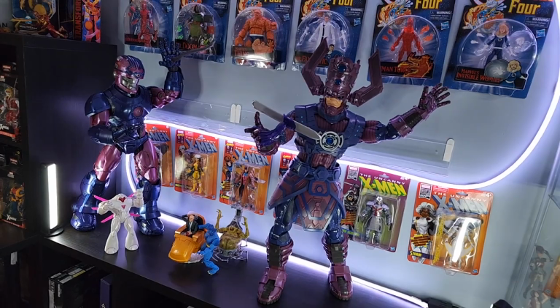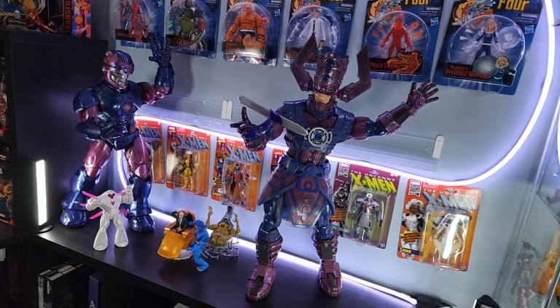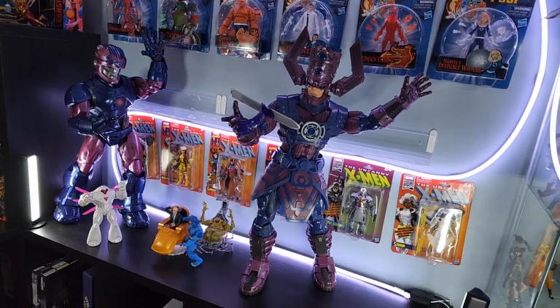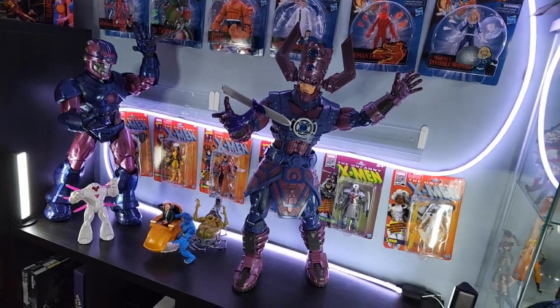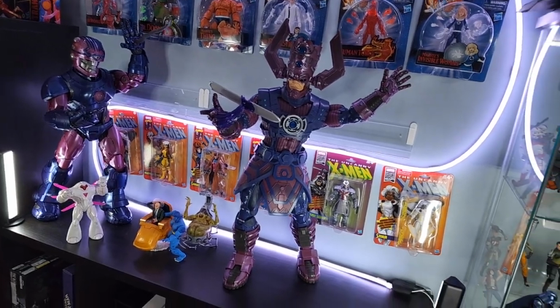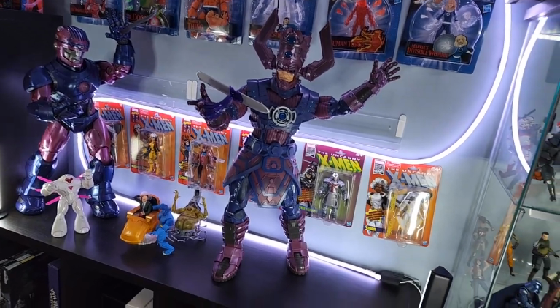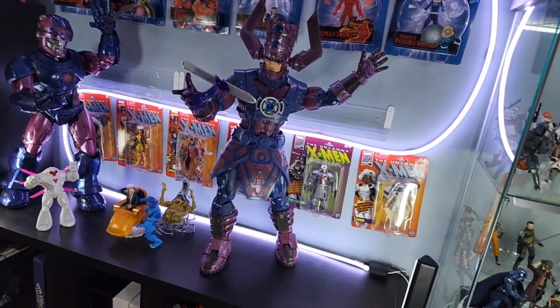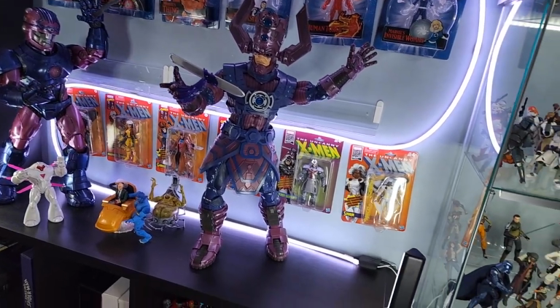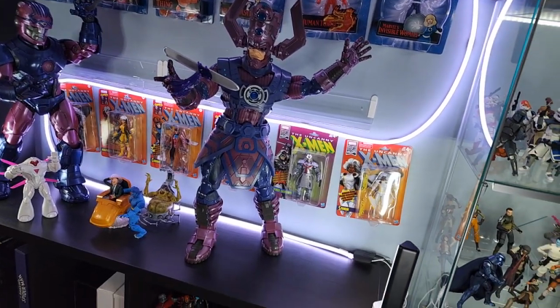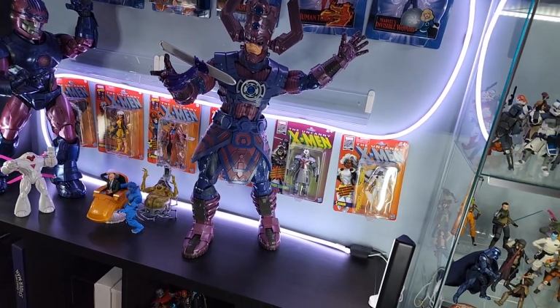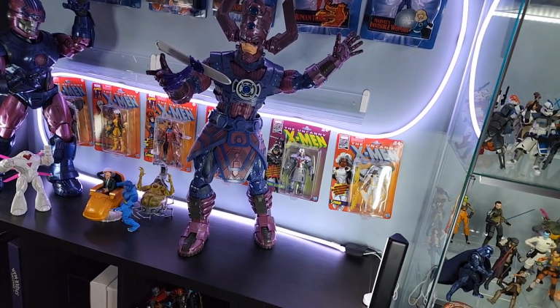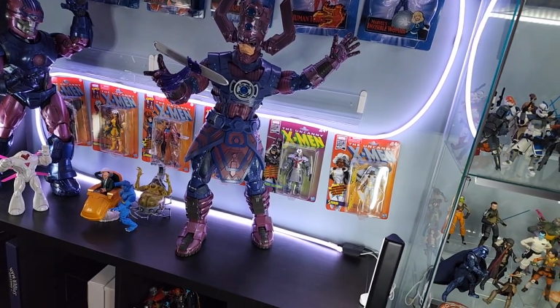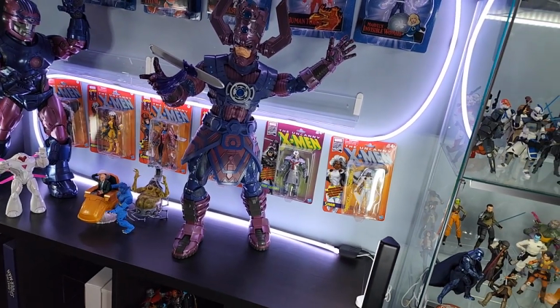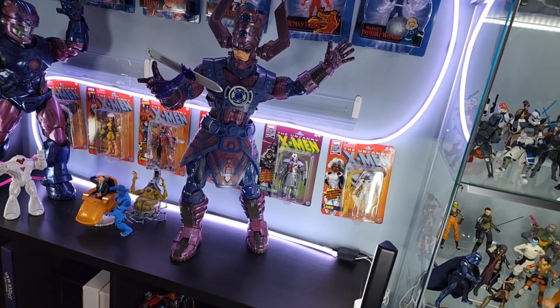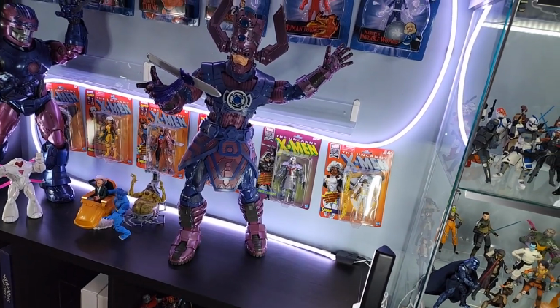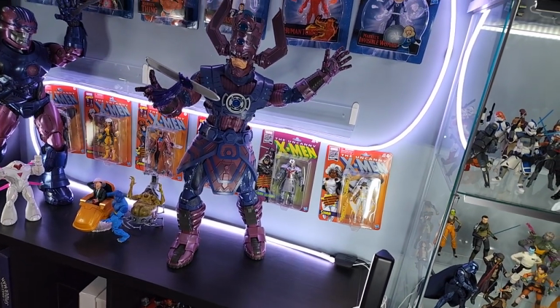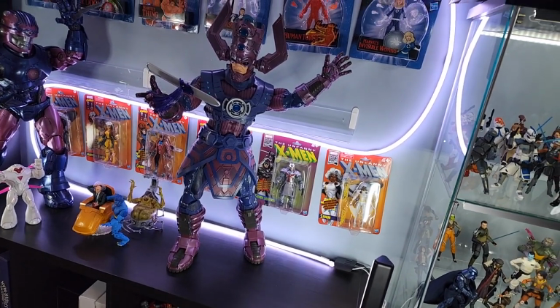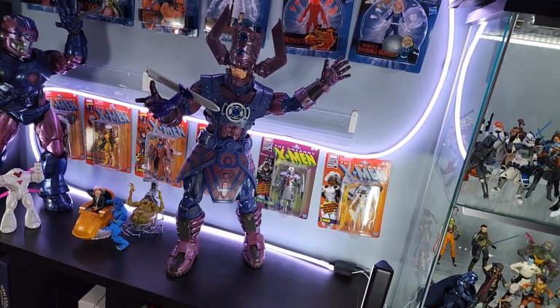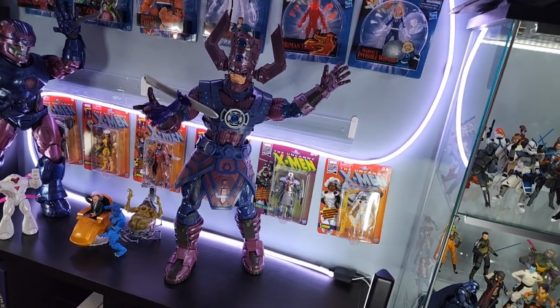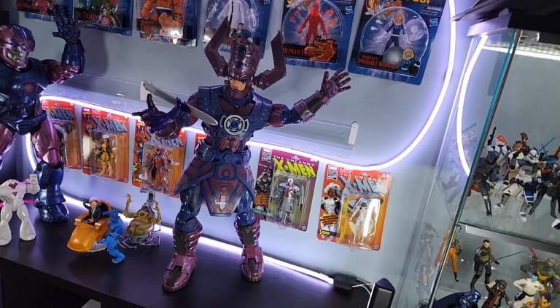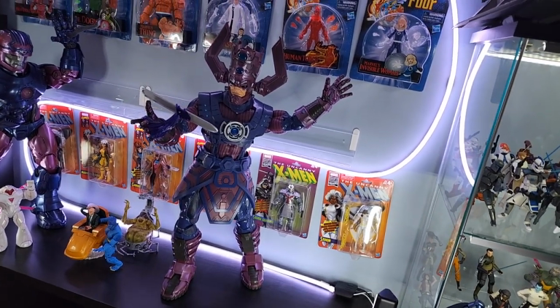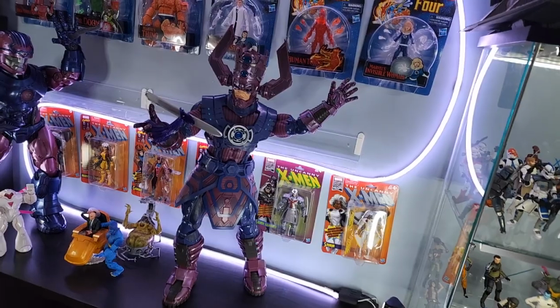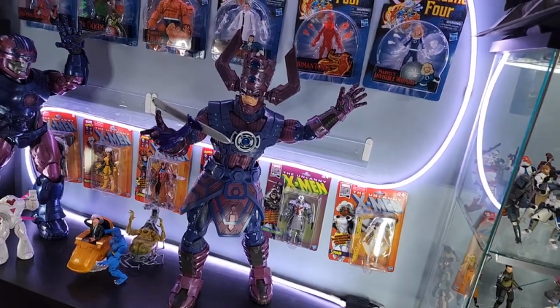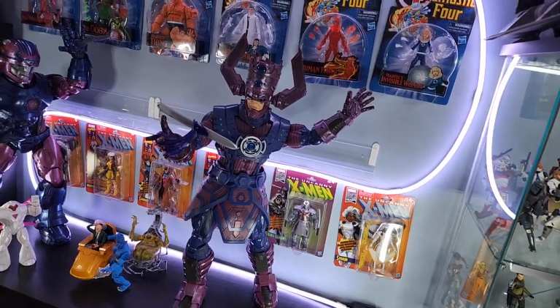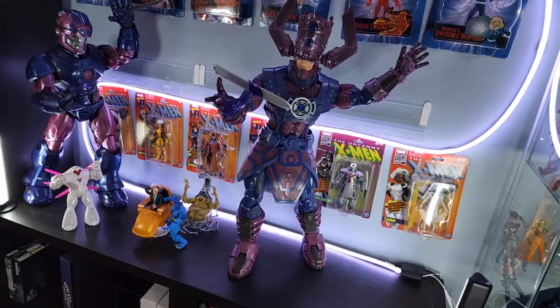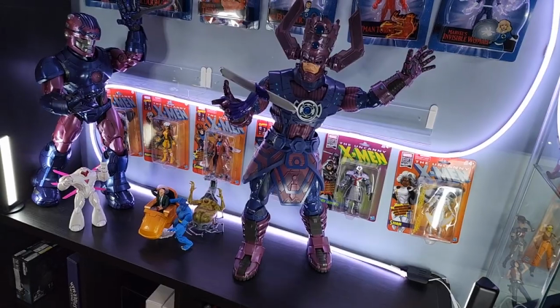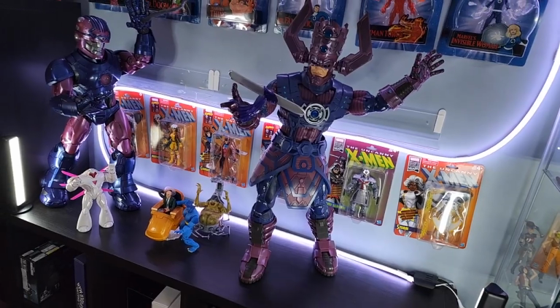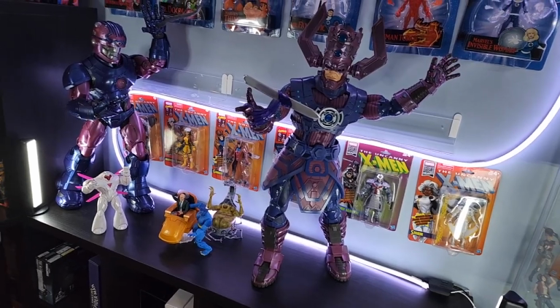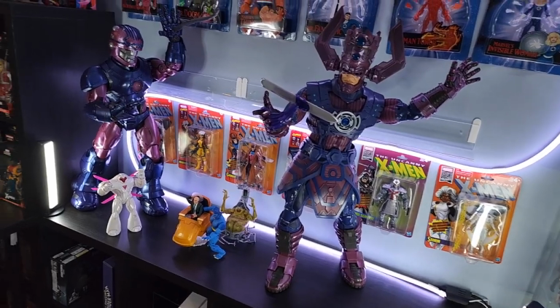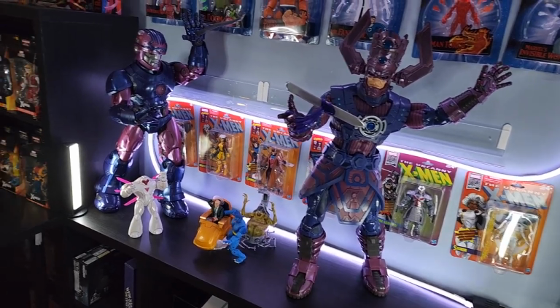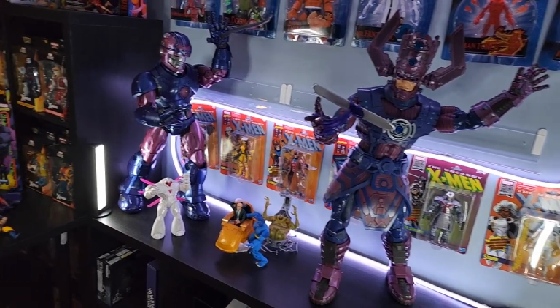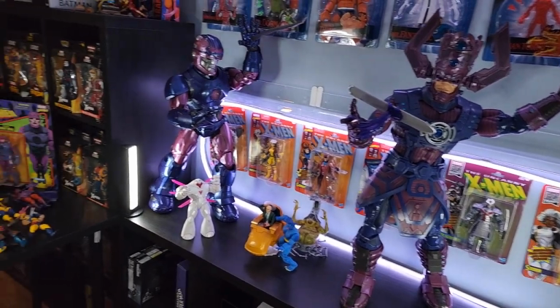That gives us all this space here in the corner to set up Fantastic Four and the heralds of Galactus. Oh dude, I've been waiting for this for so long.